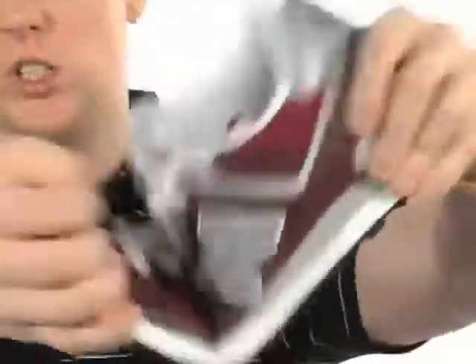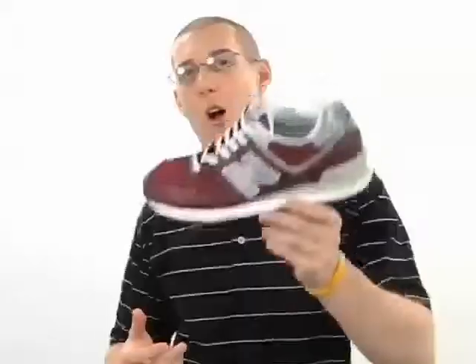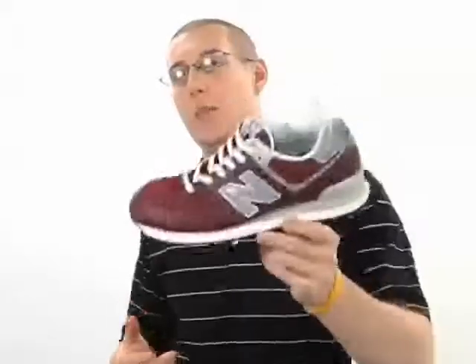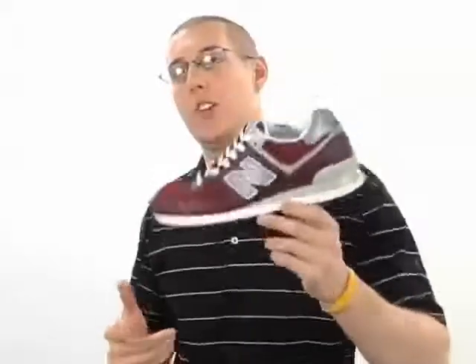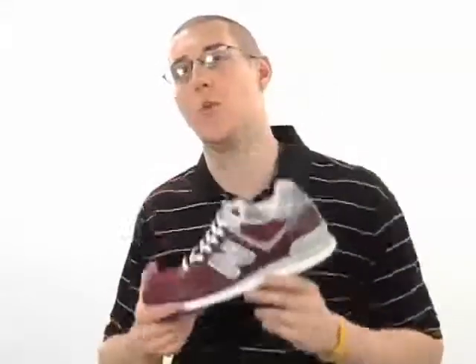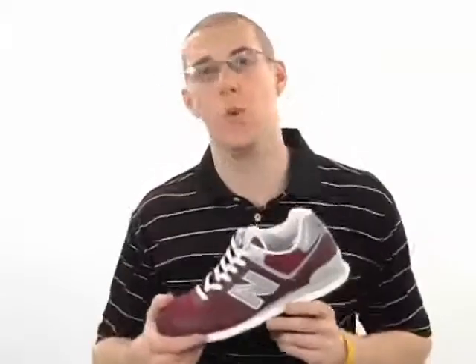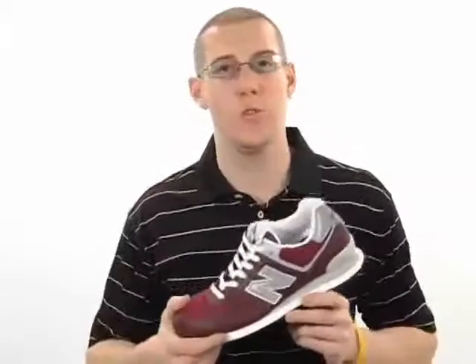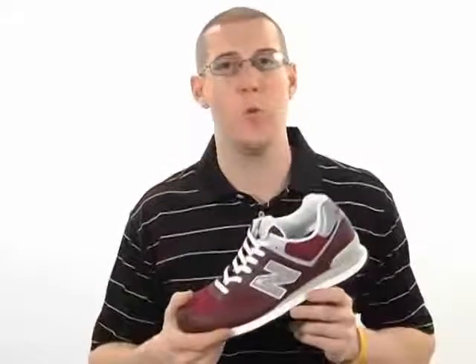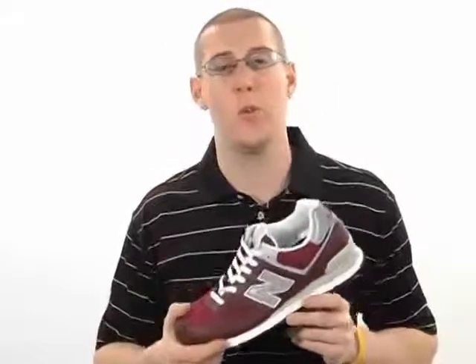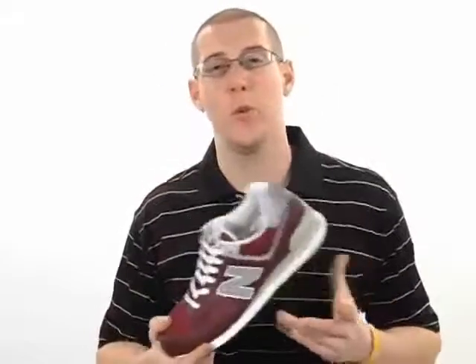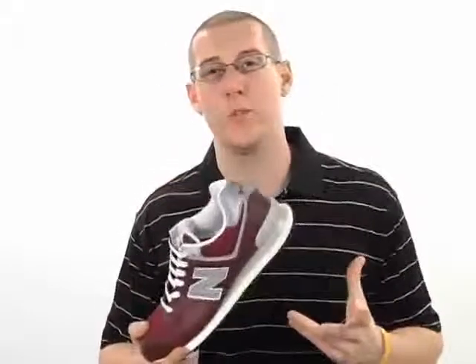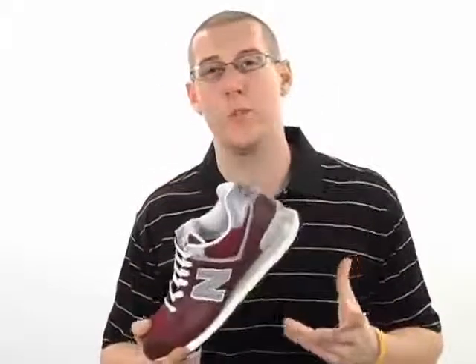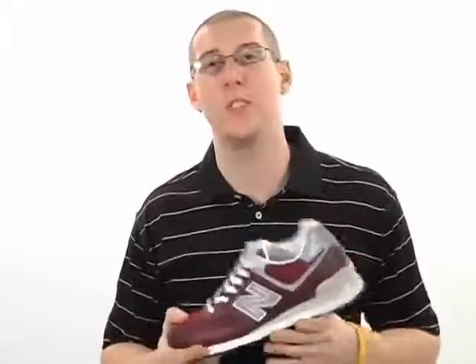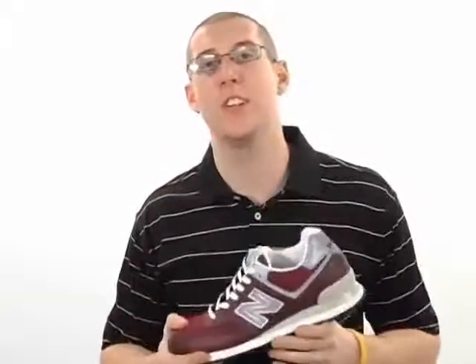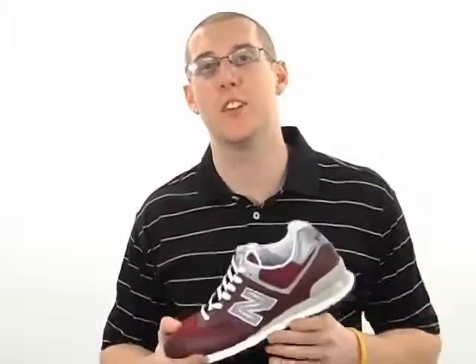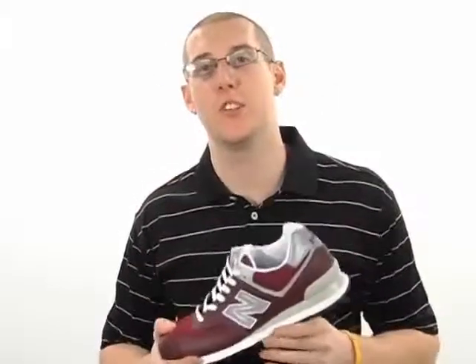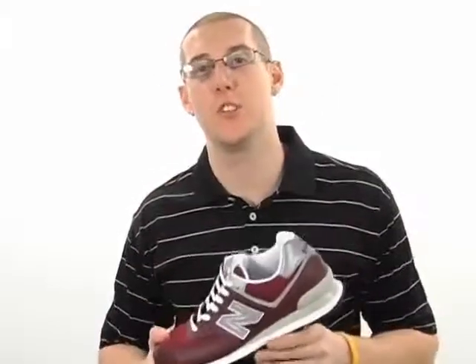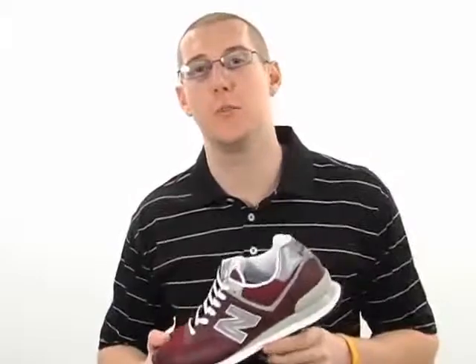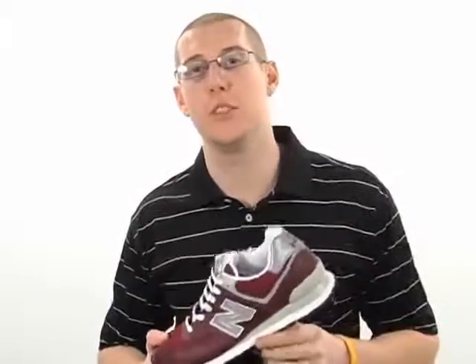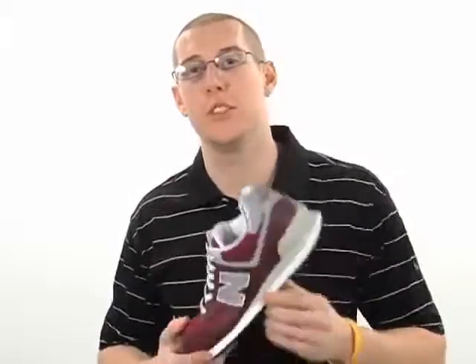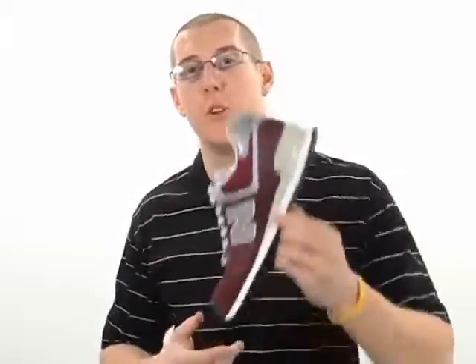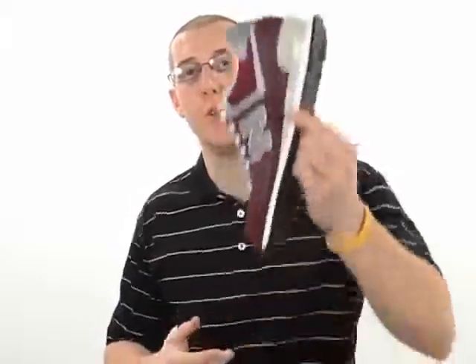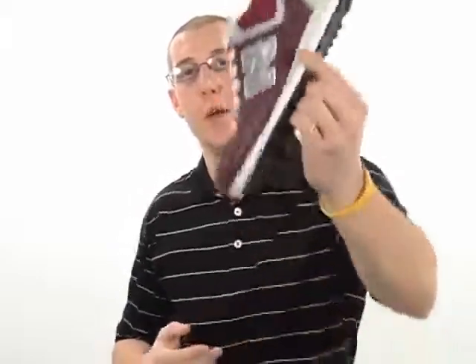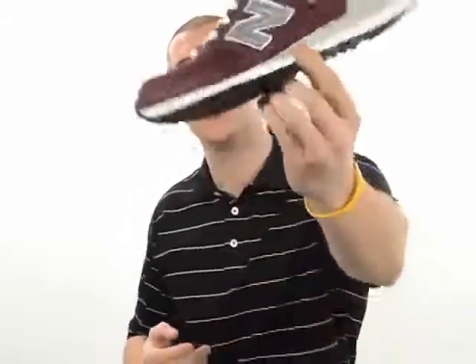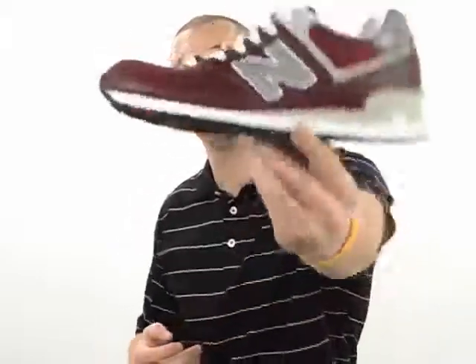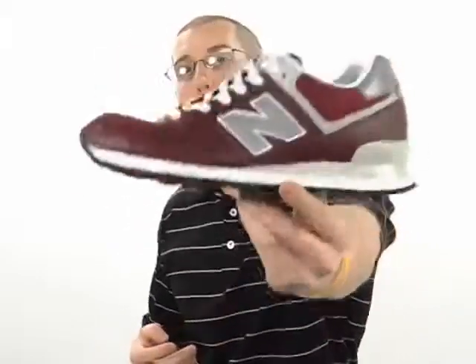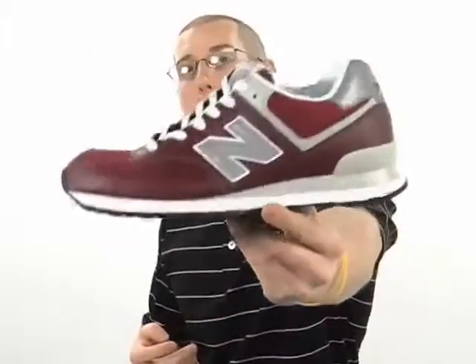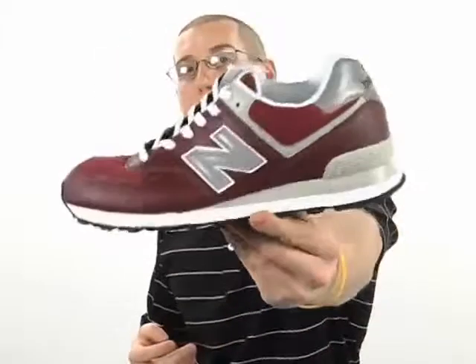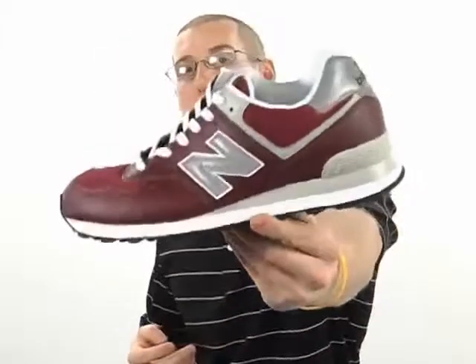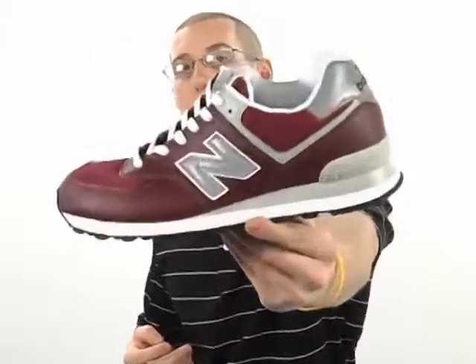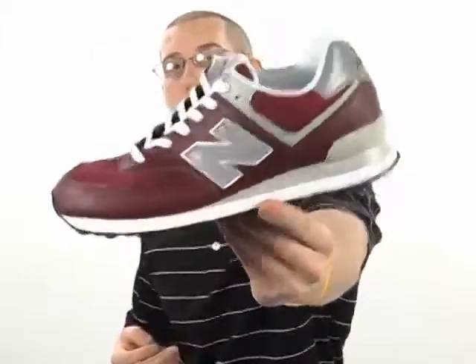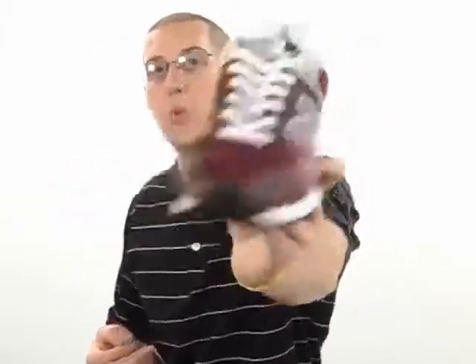Update your wardrobe with the retro sneaker that's sure to please — go grab this New Balance shoe.